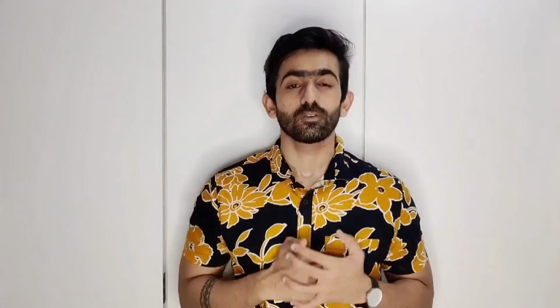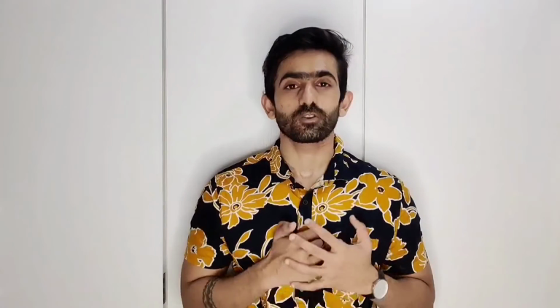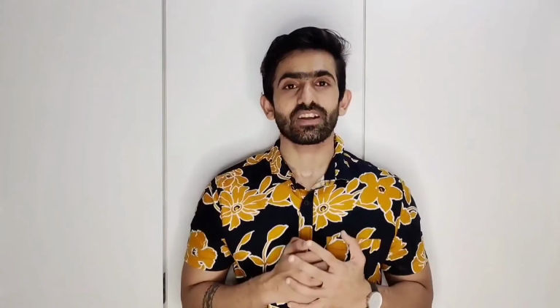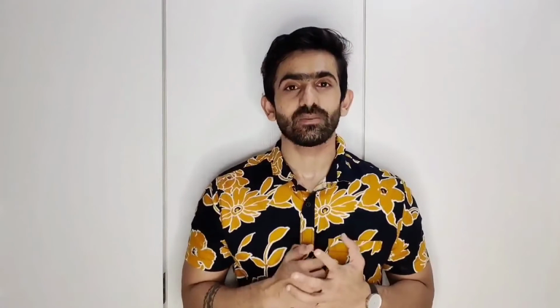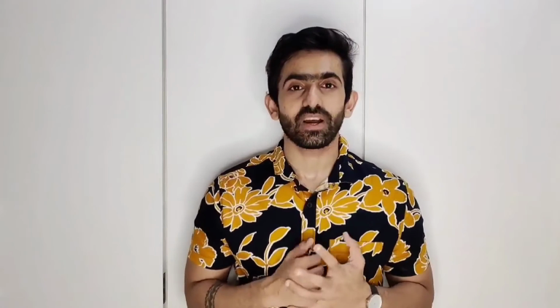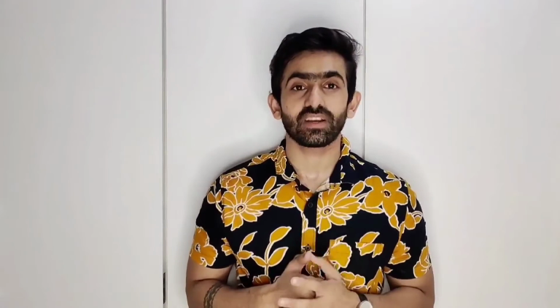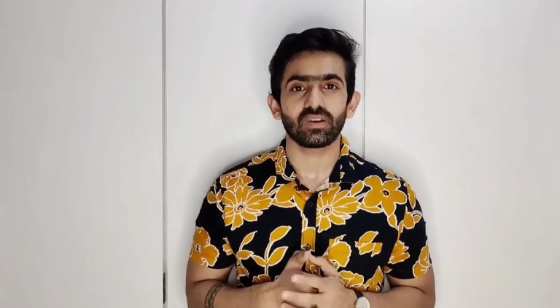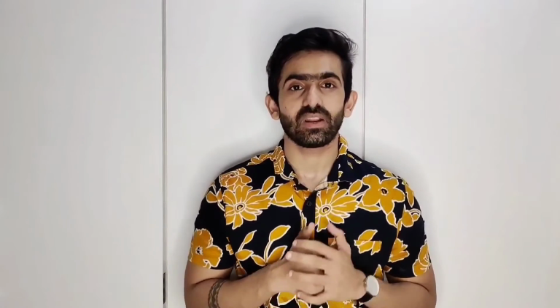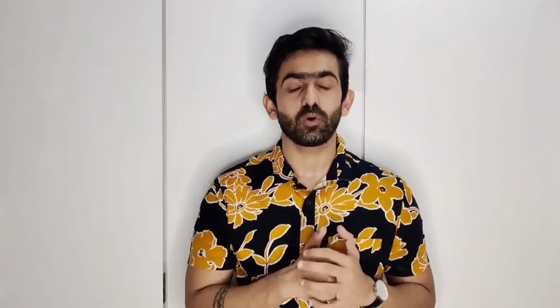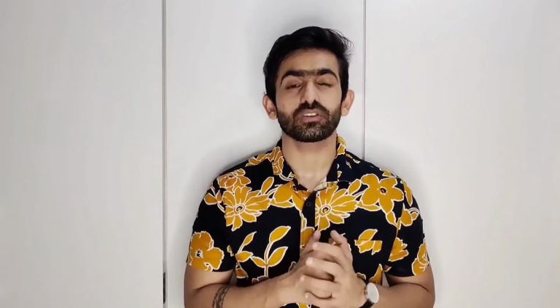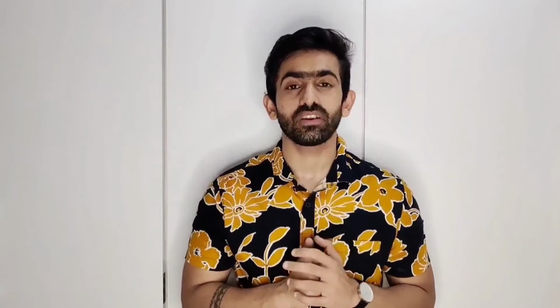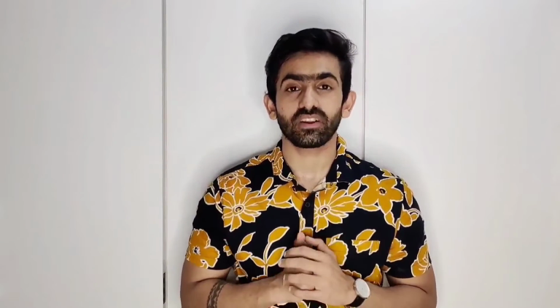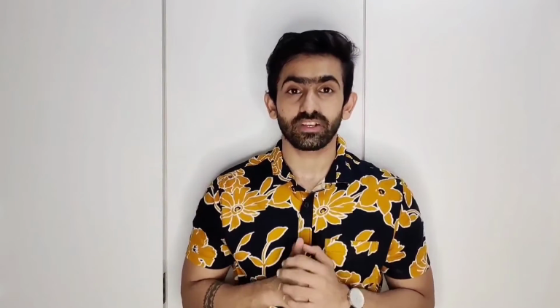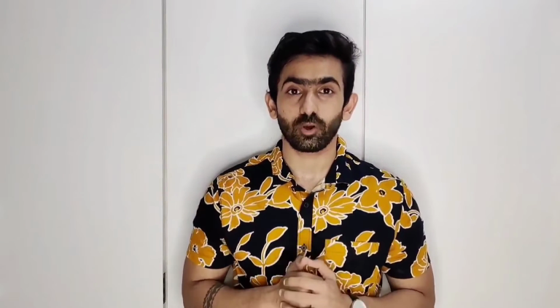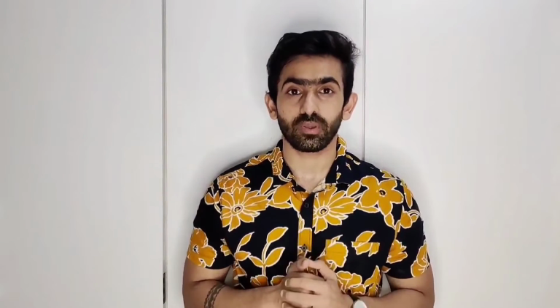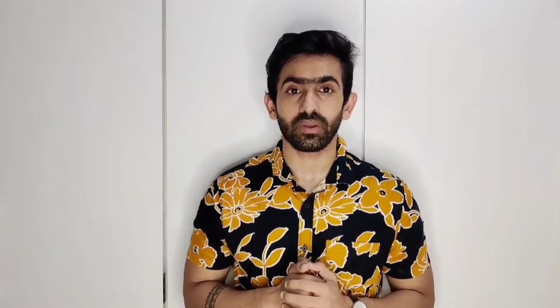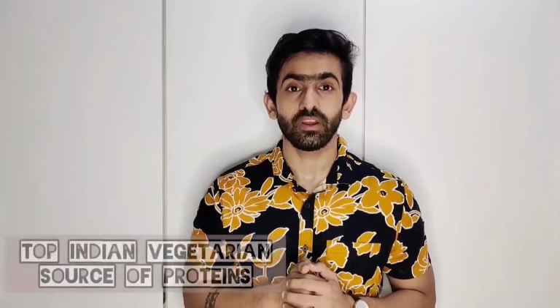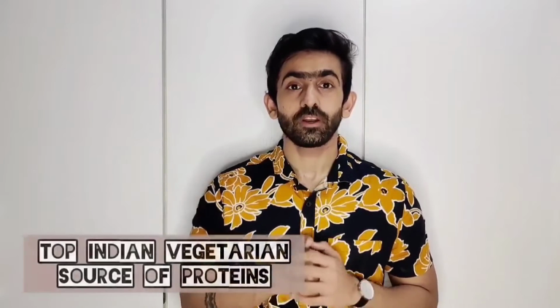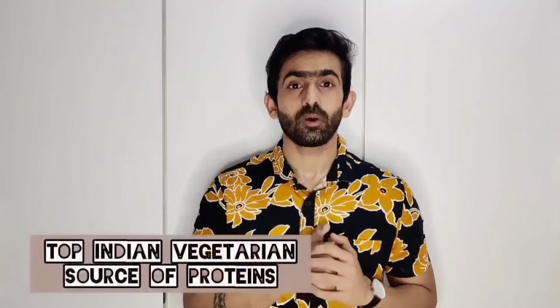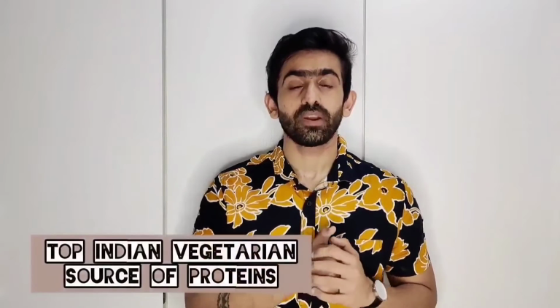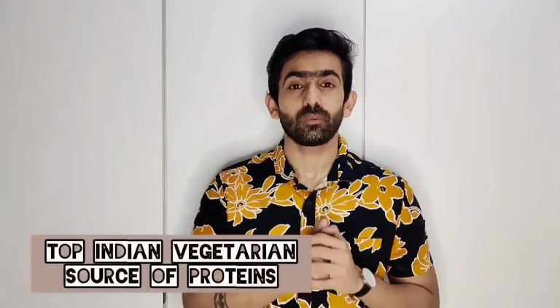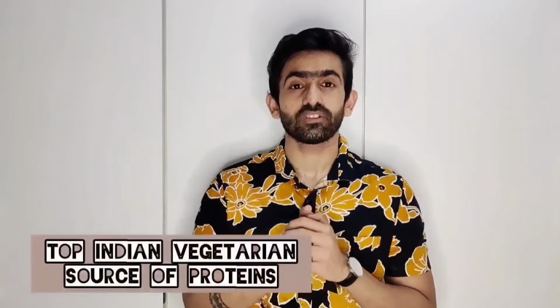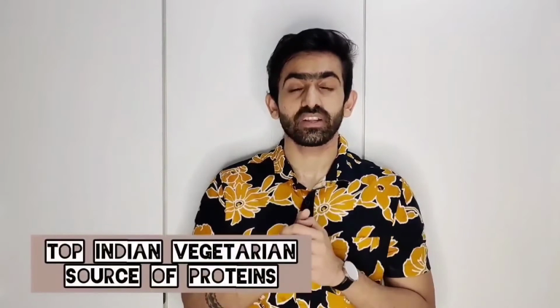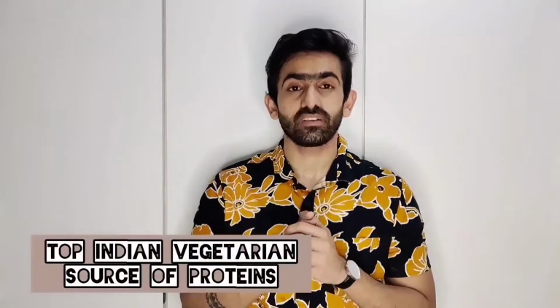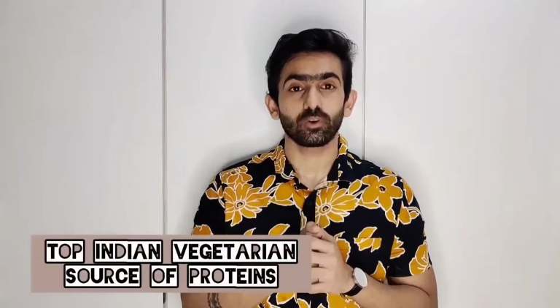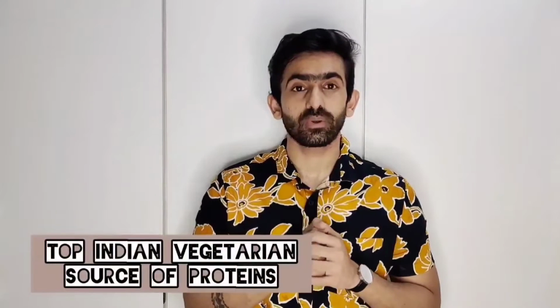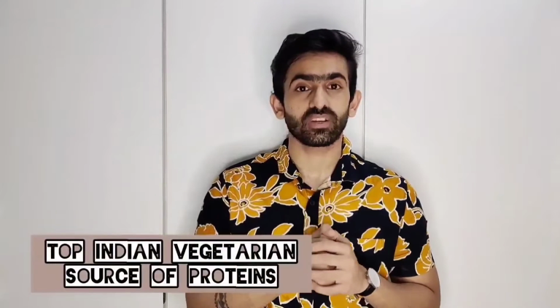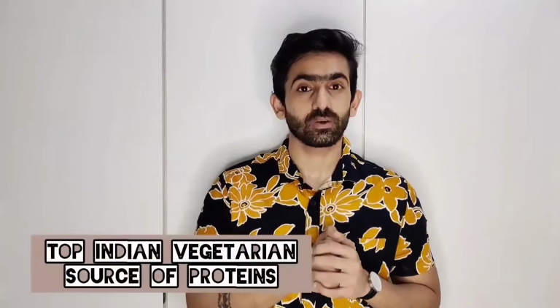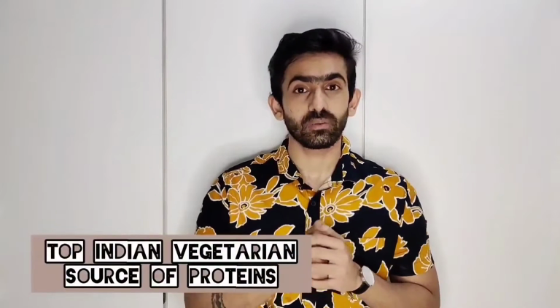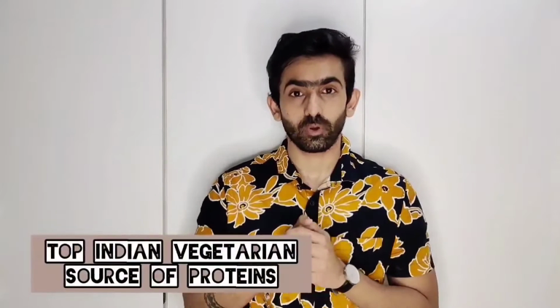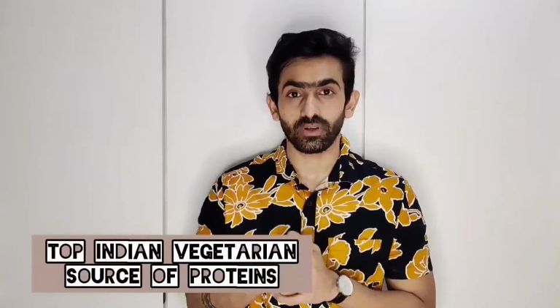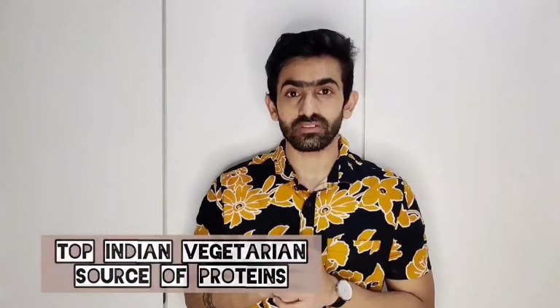Today we are going to talk about a very interesting topic: top Indian vegetarian foods which are good in proteins.